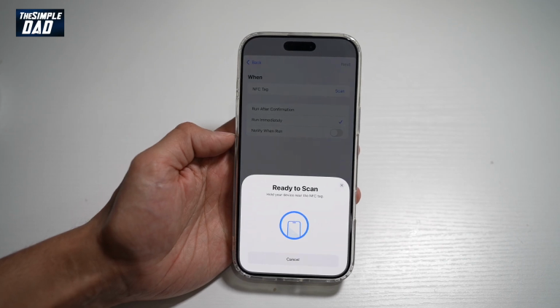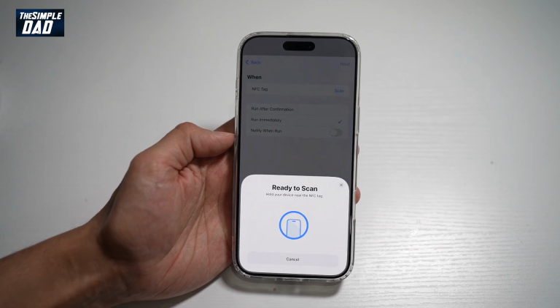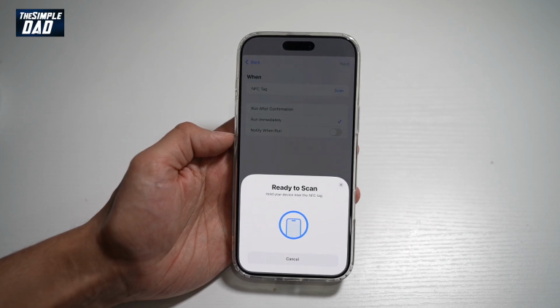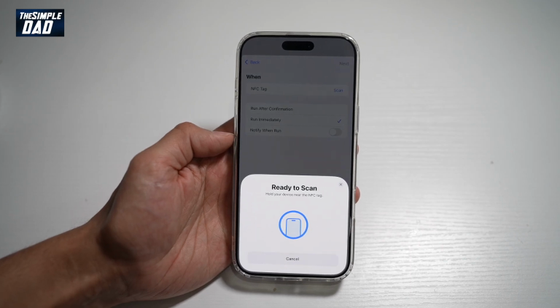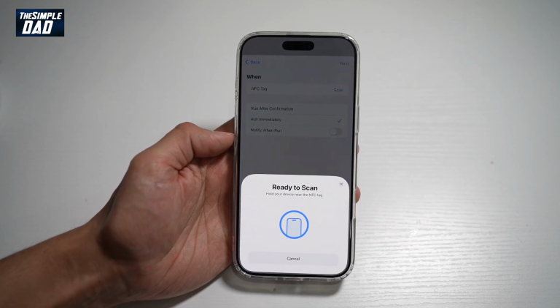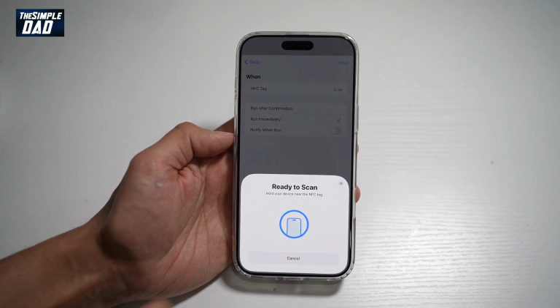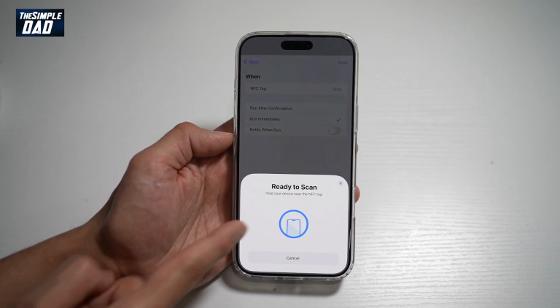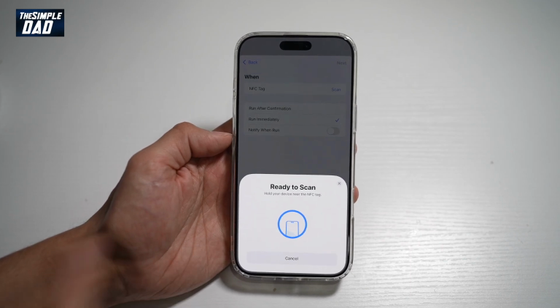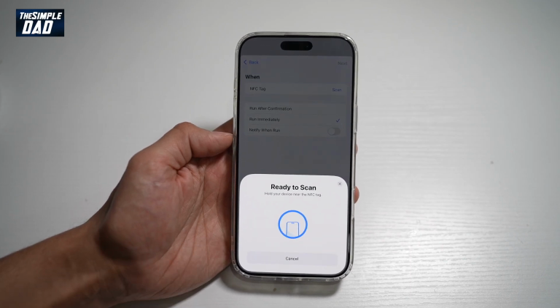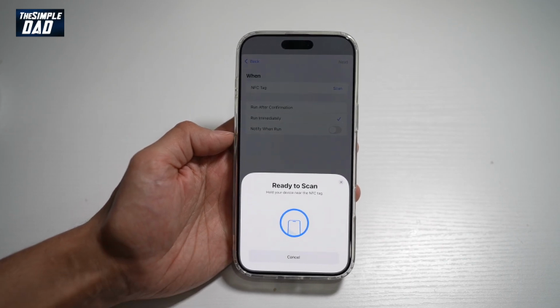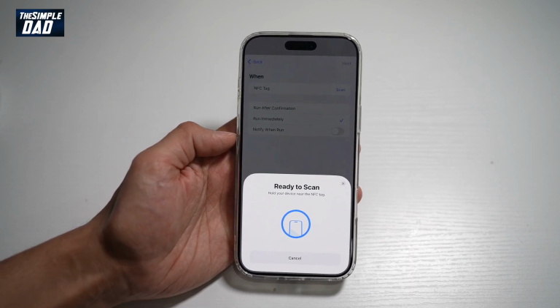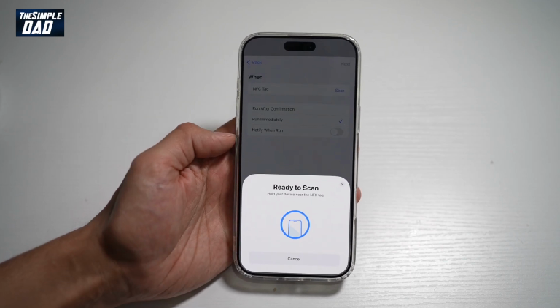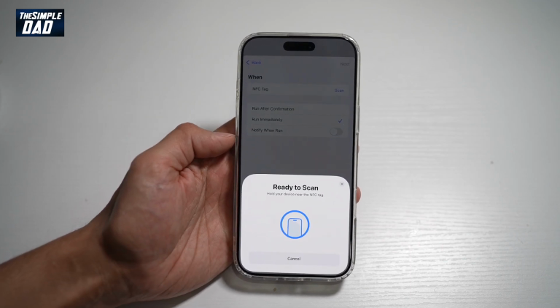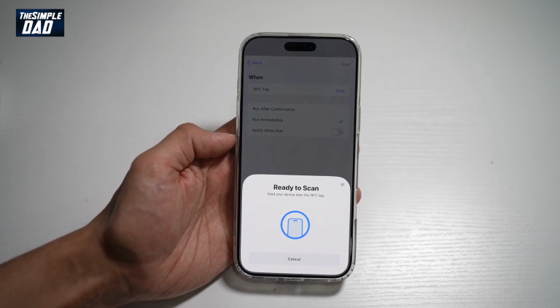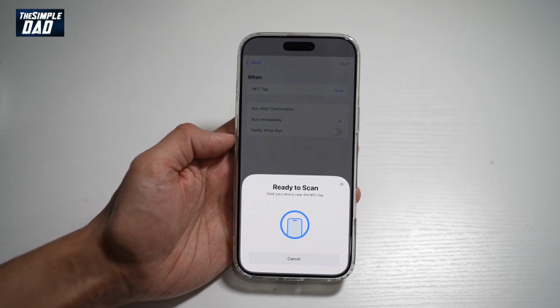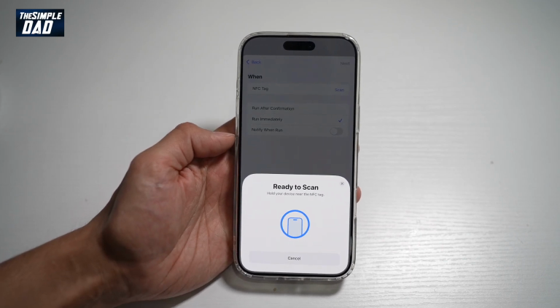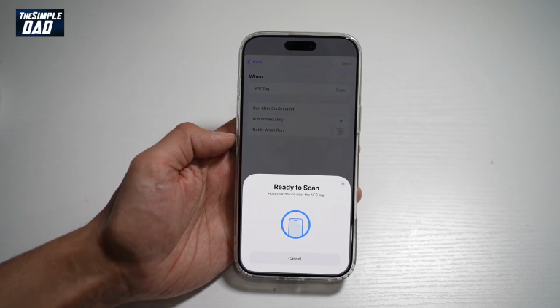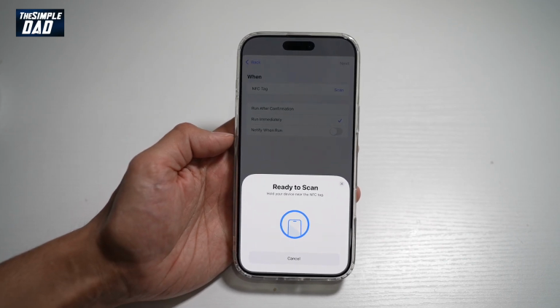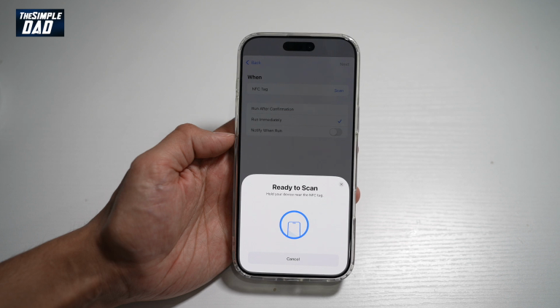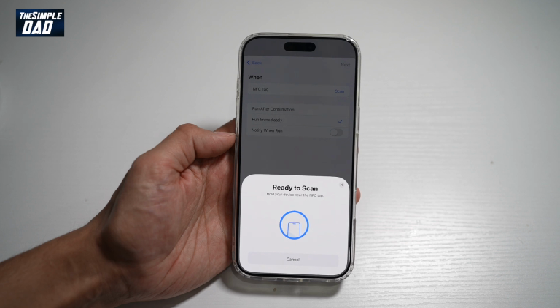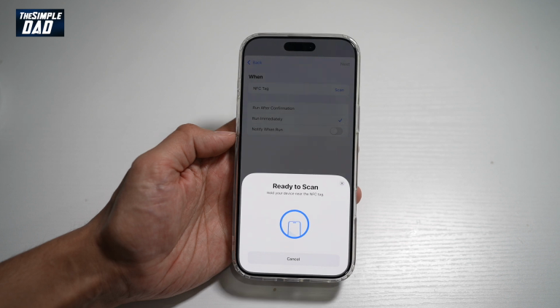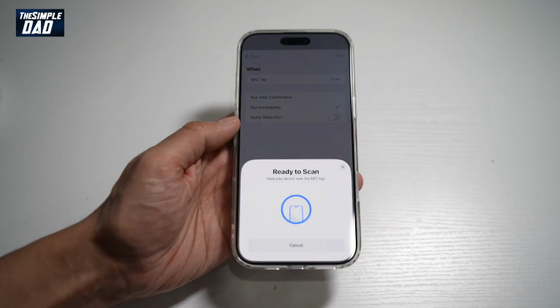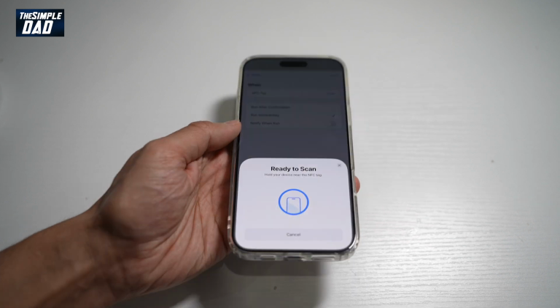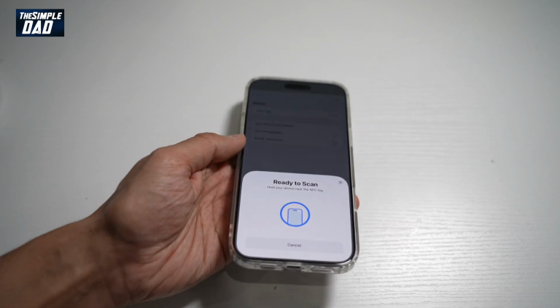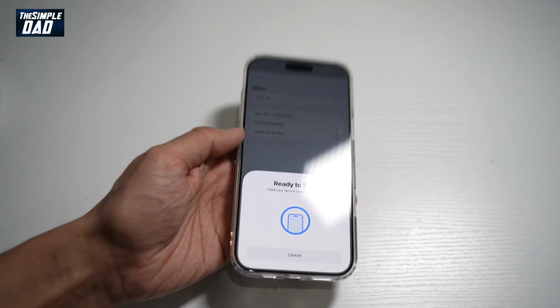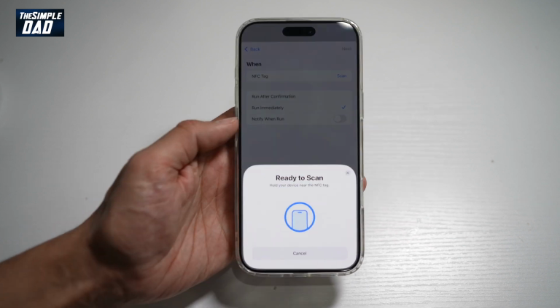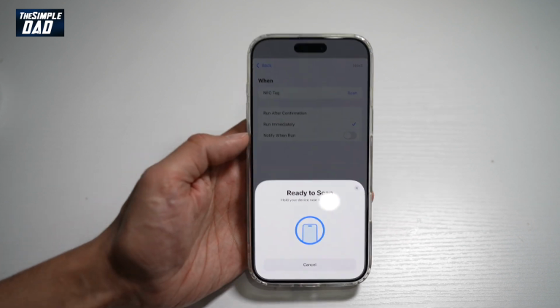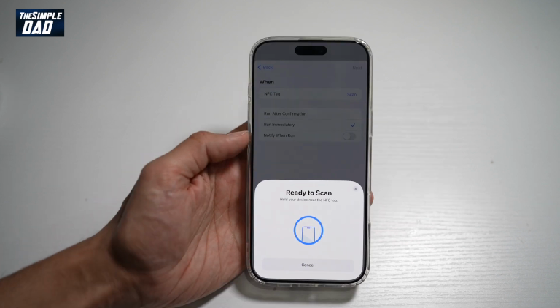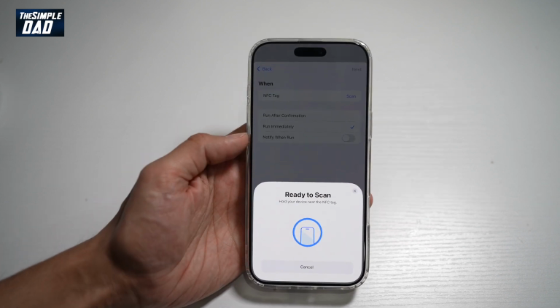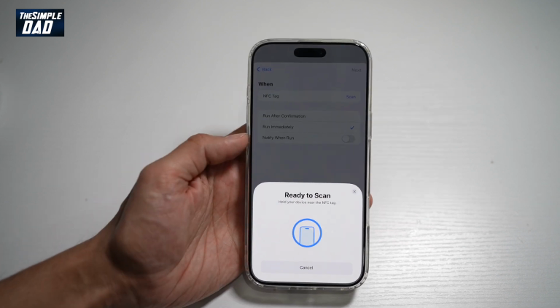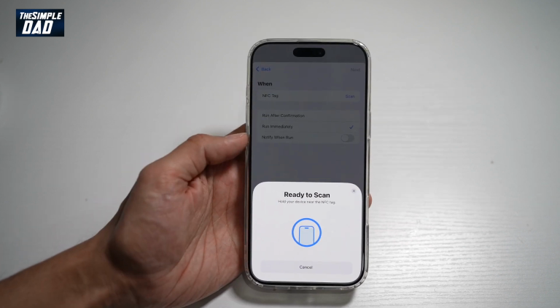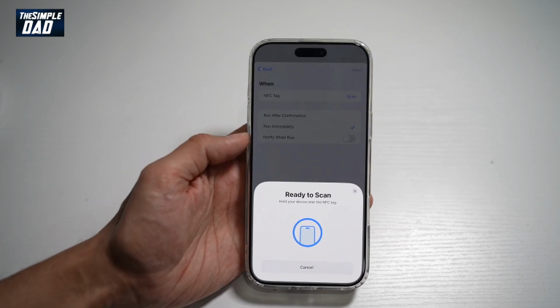Go ahead and tap on Scan. Once you do this, this will now turn on NFC. So now you can go ahead and place this anywhere you like to use your NFC.